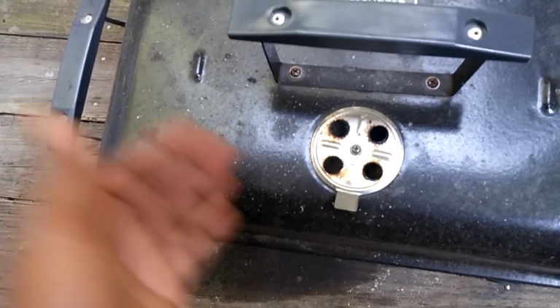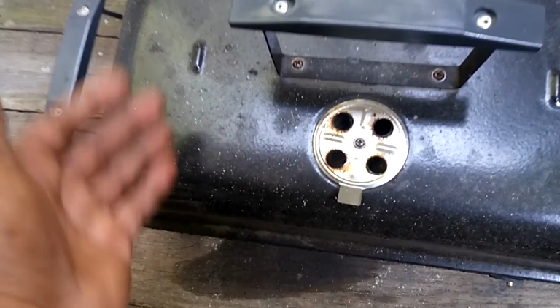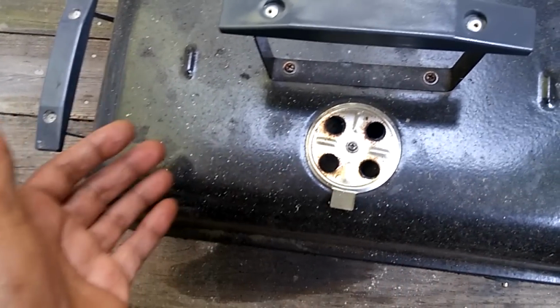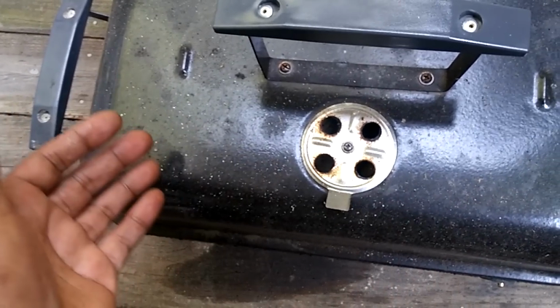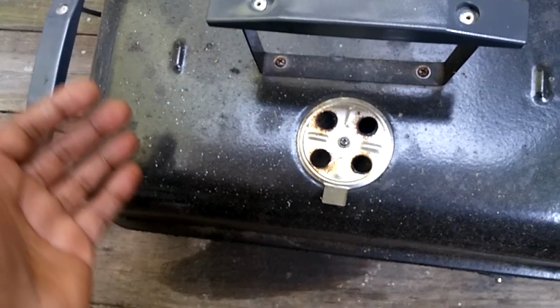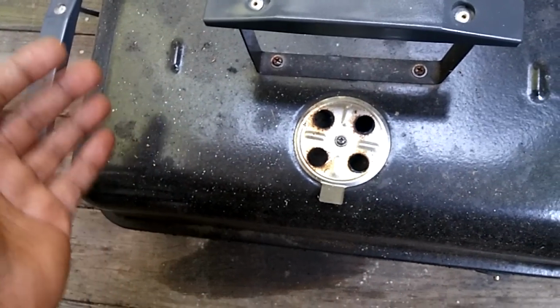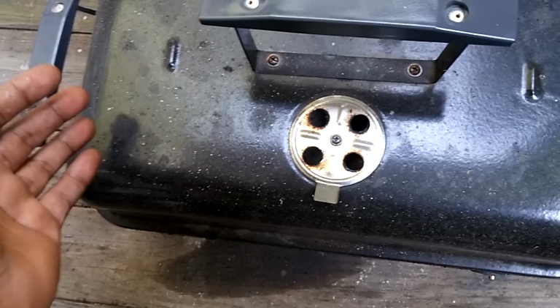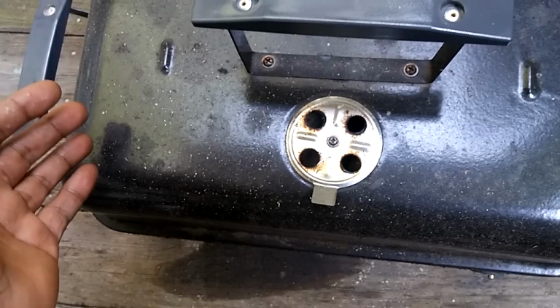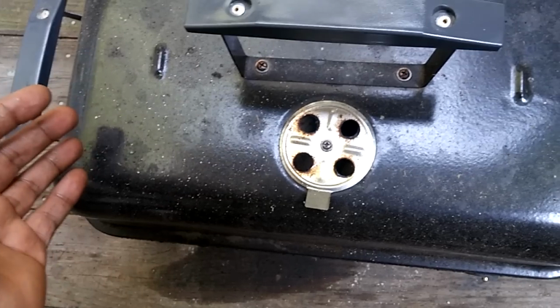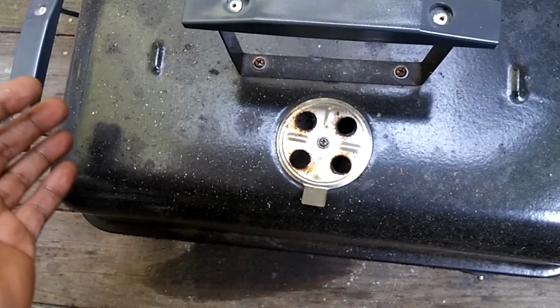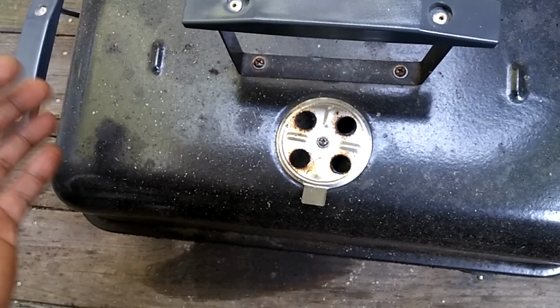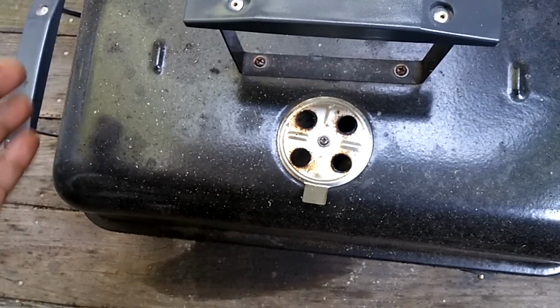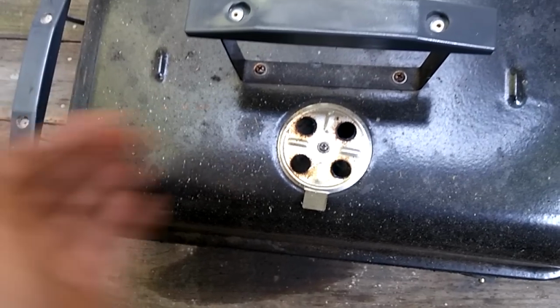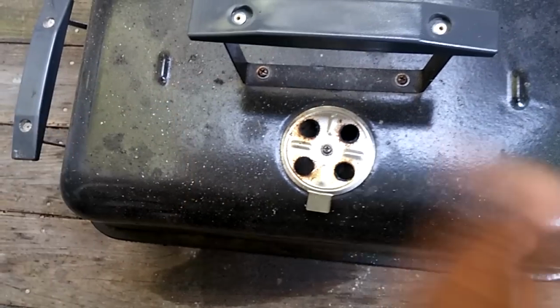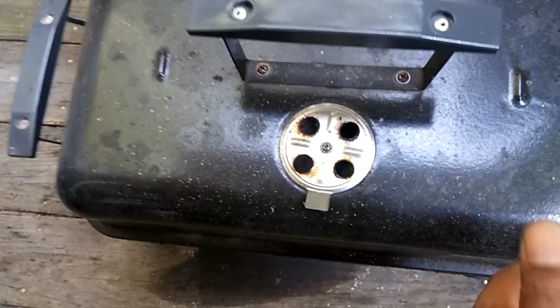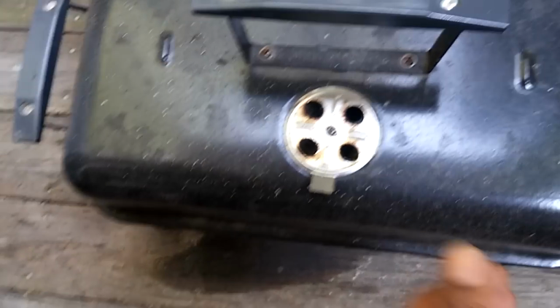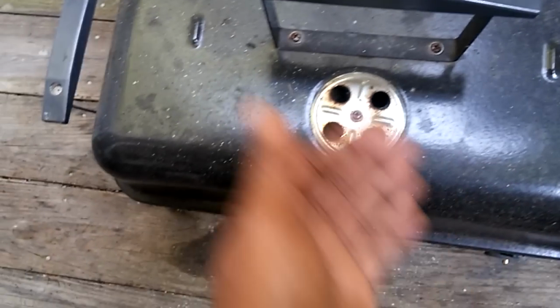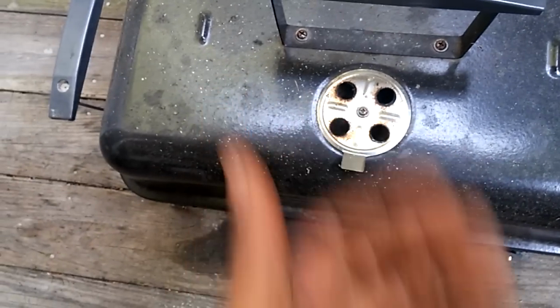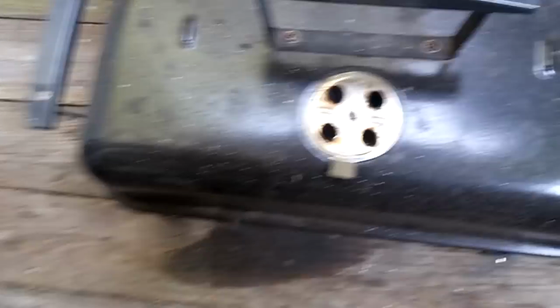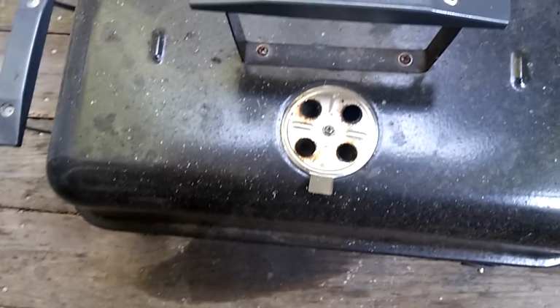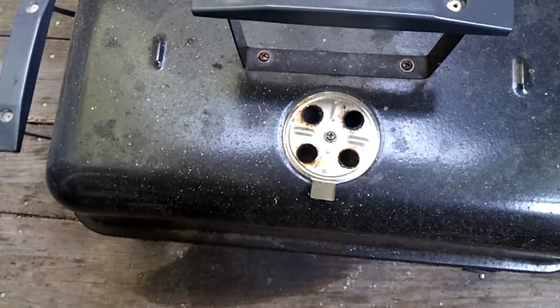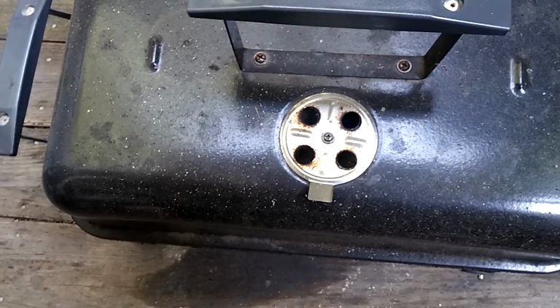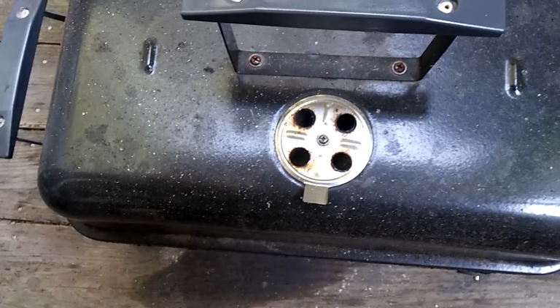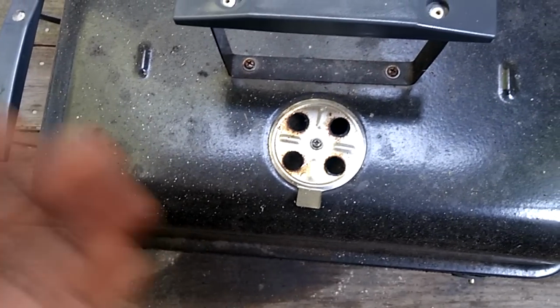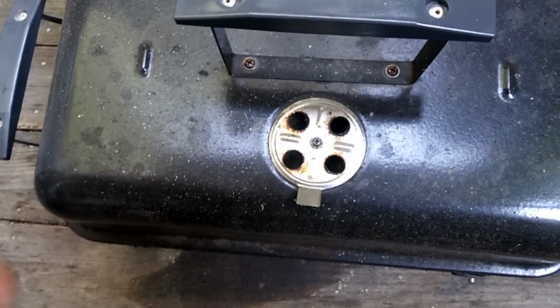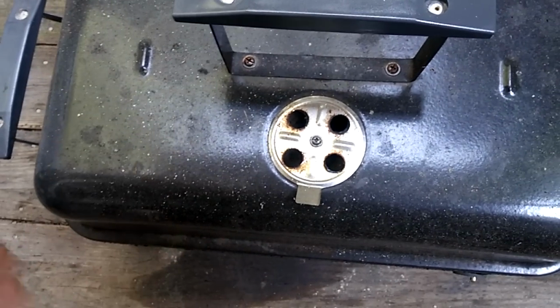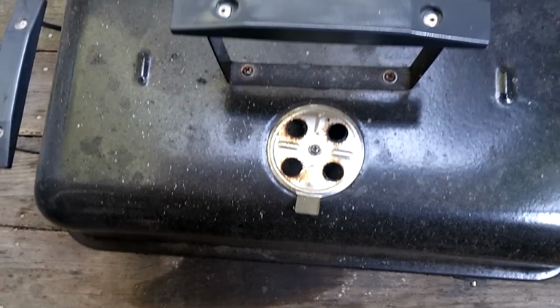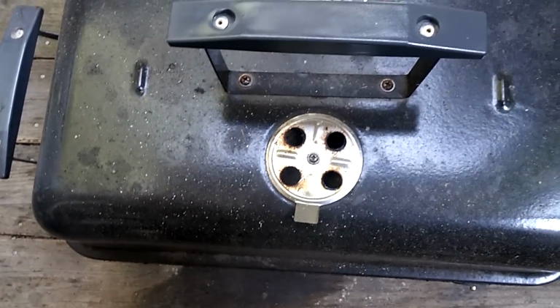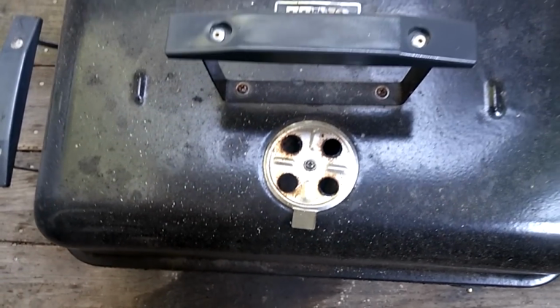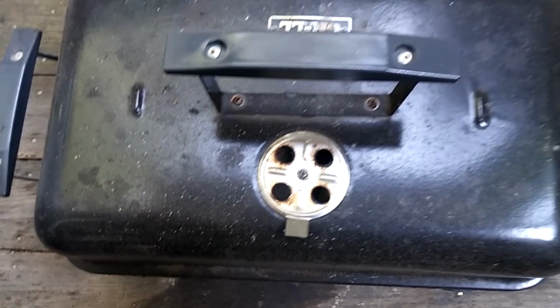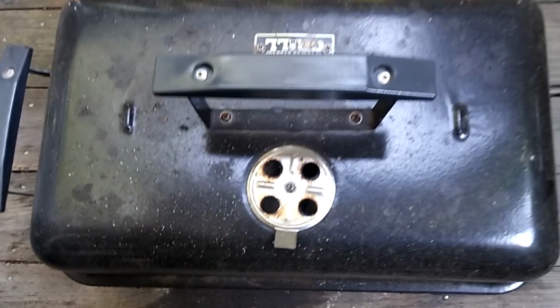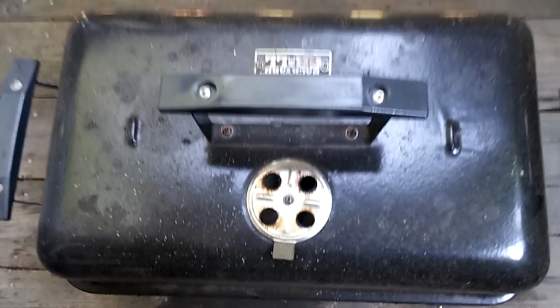This allows heat to hit the chicken from the left and right as it flows through the vents. Put your wood chips in there and smoke it nicely.